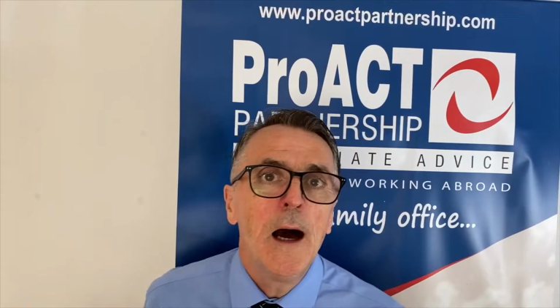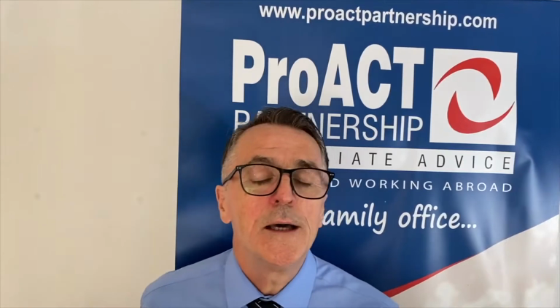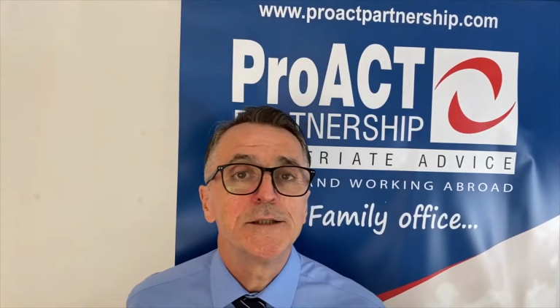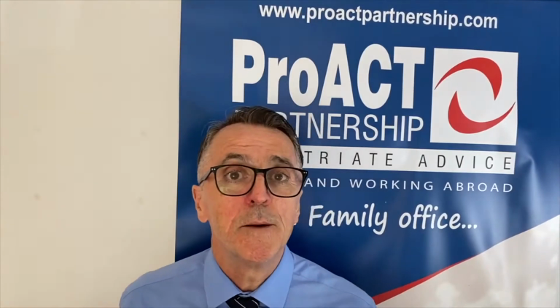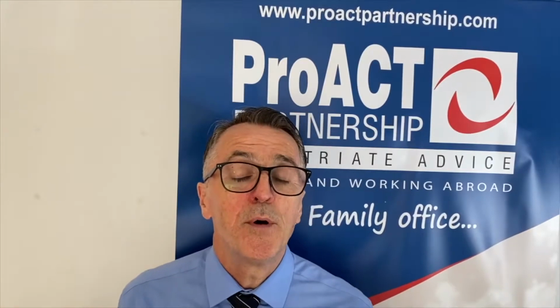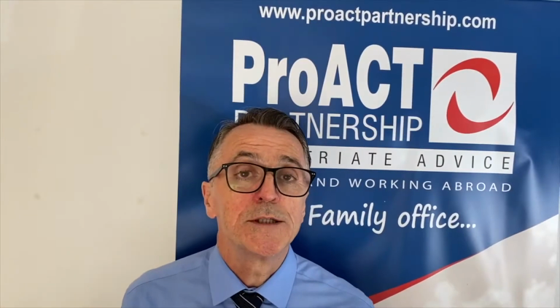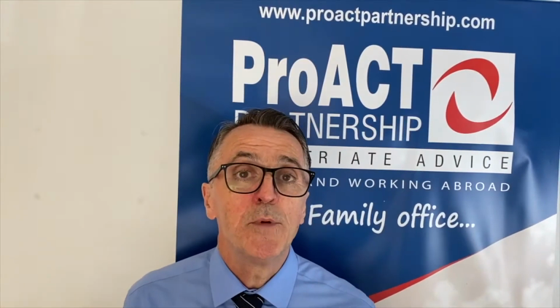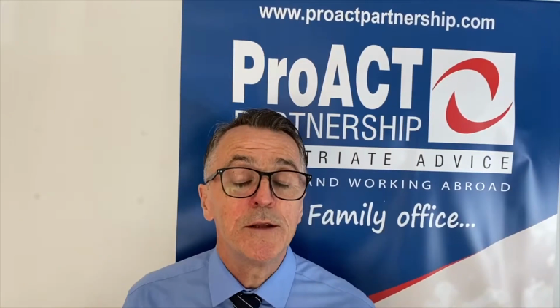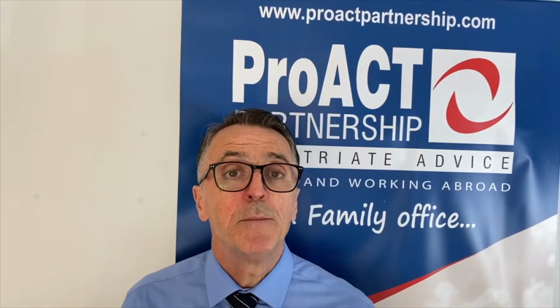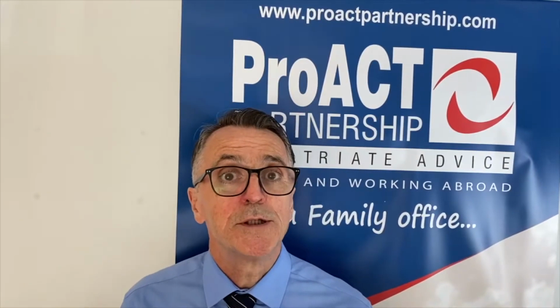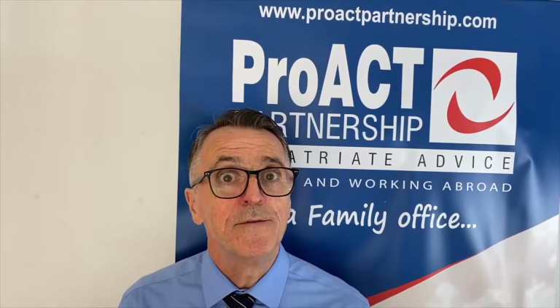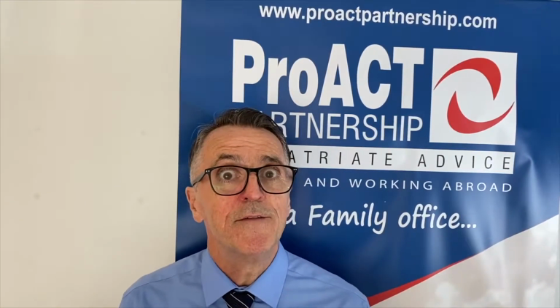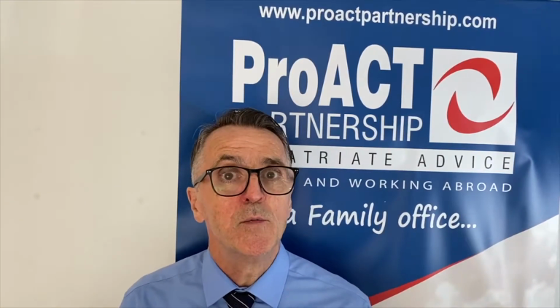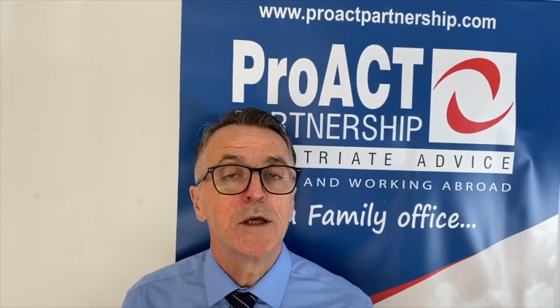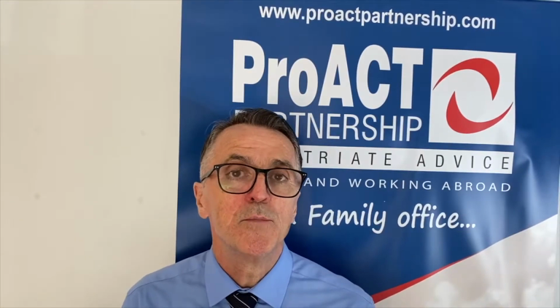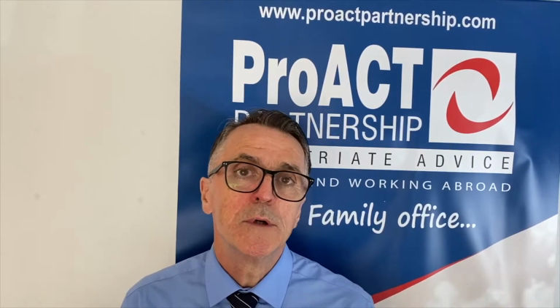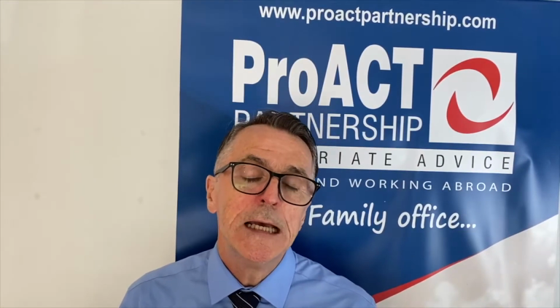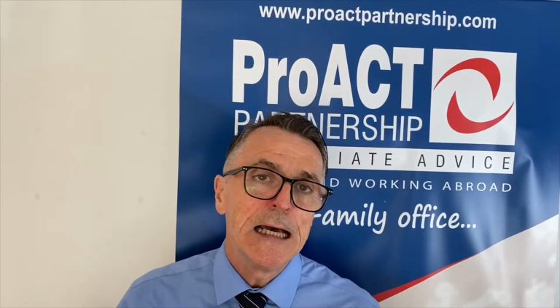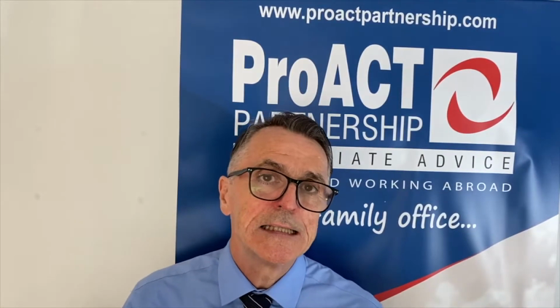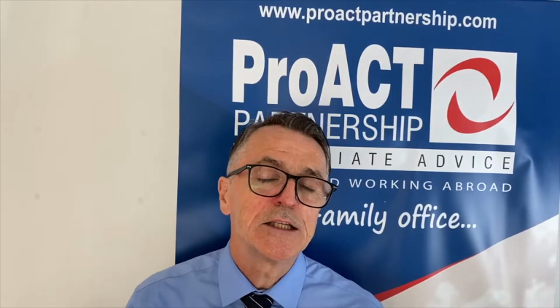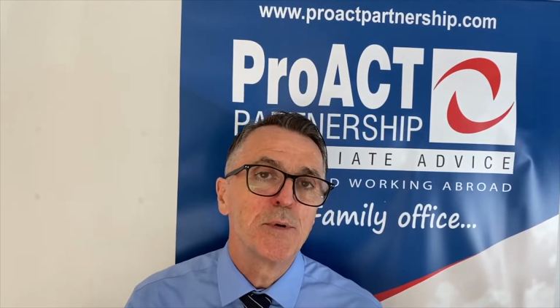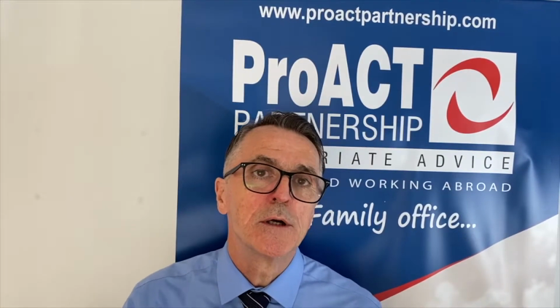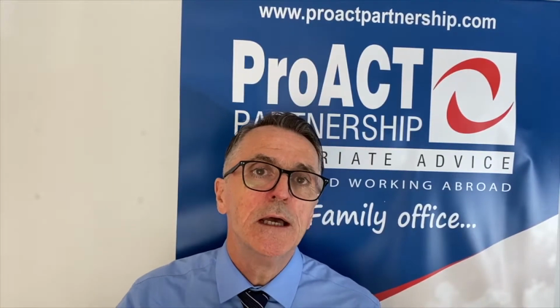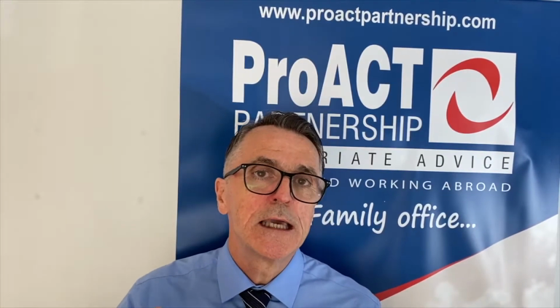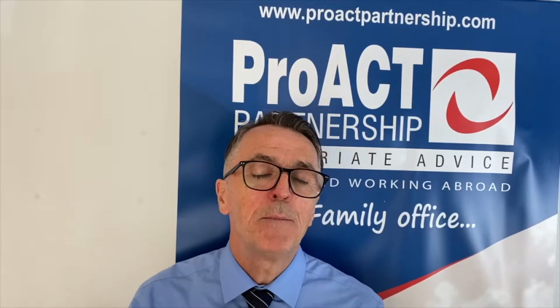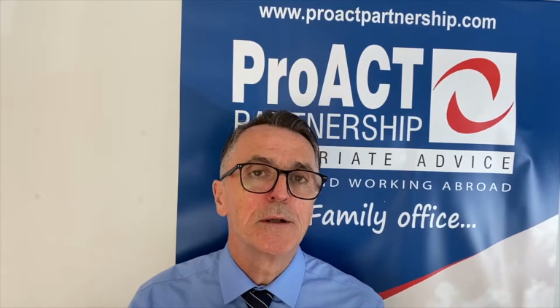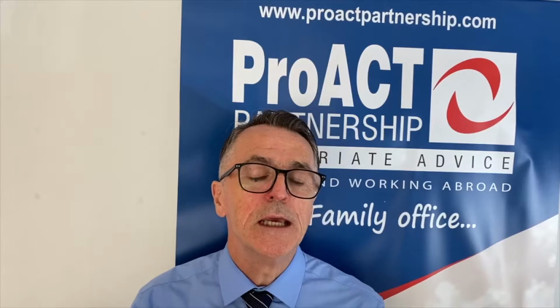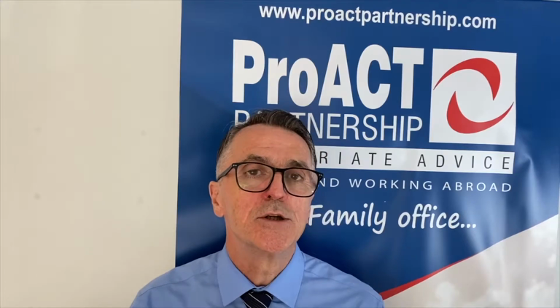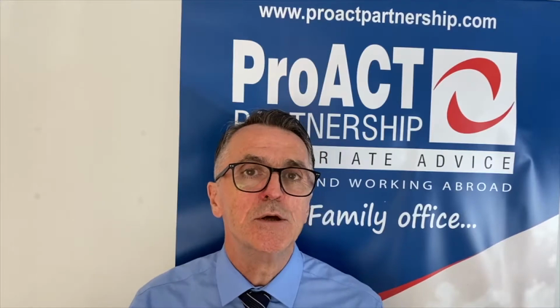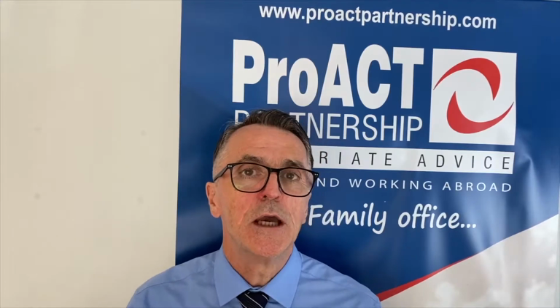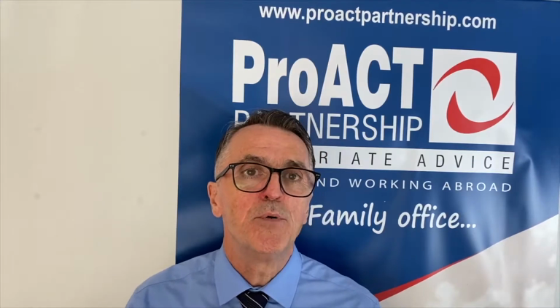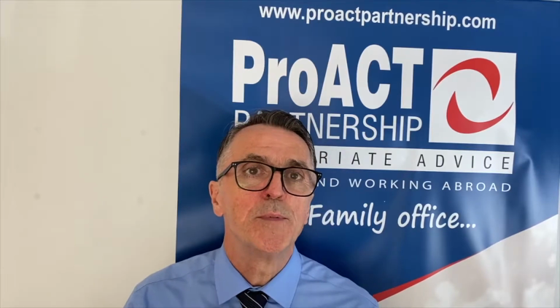Hi, this is ProExamble, another episode of Living and Working Abroad, a tax blog. Today: capital gains on UK property.